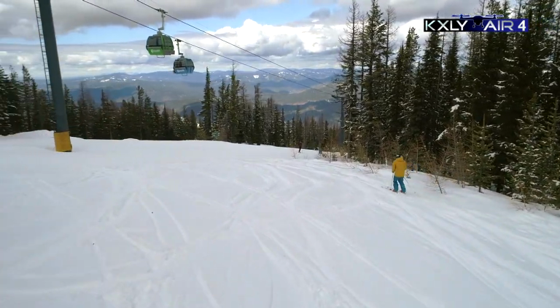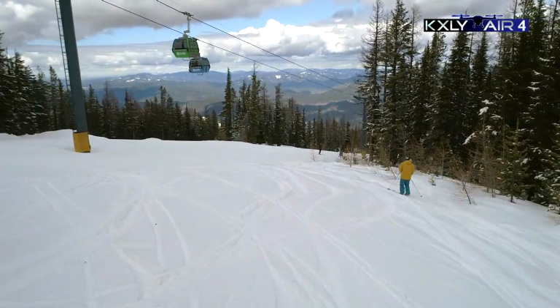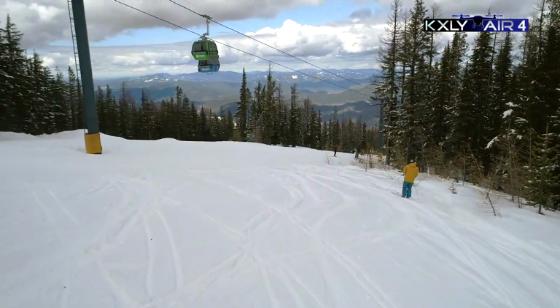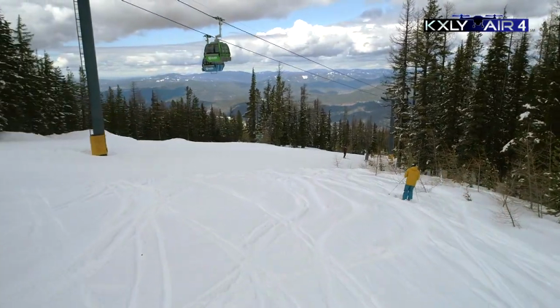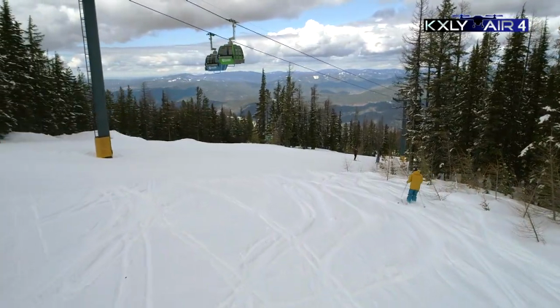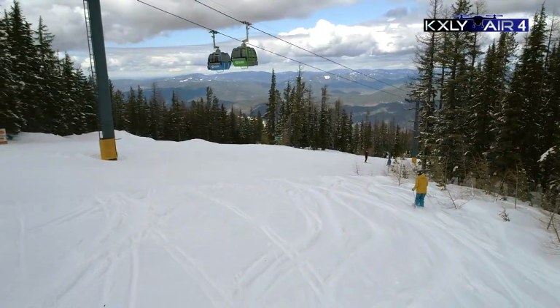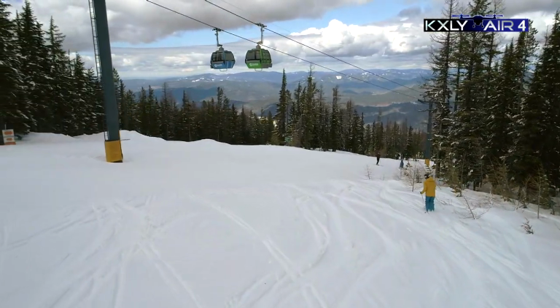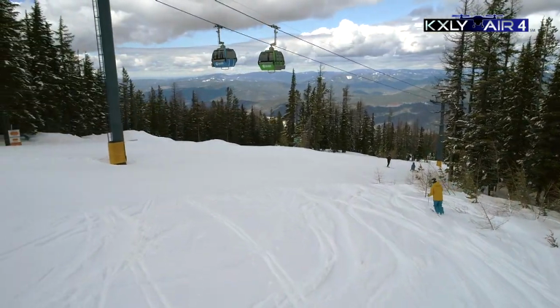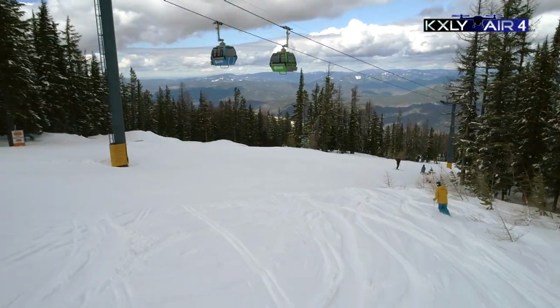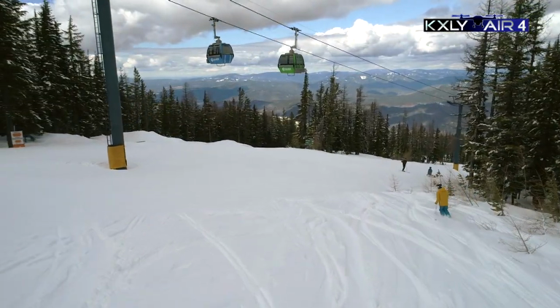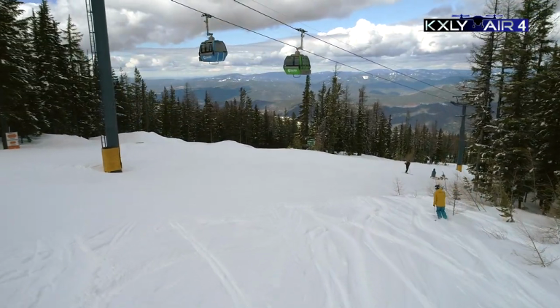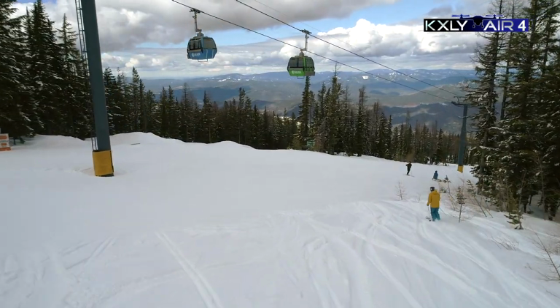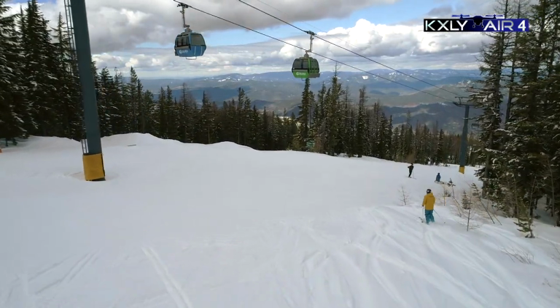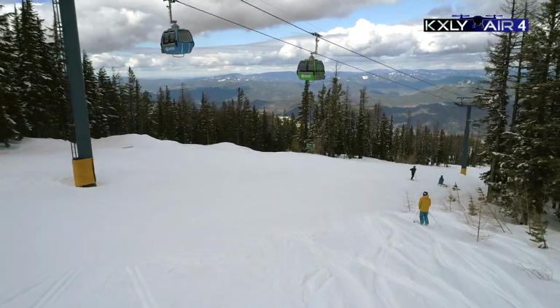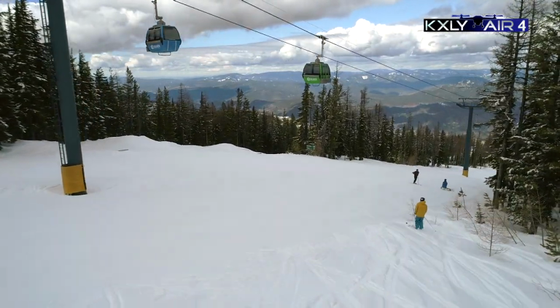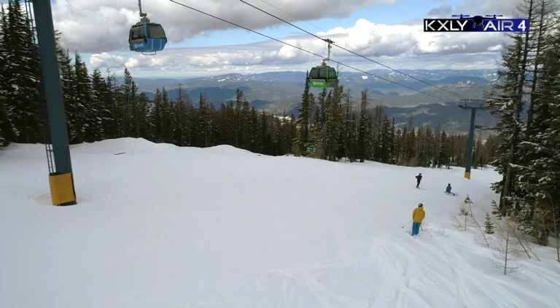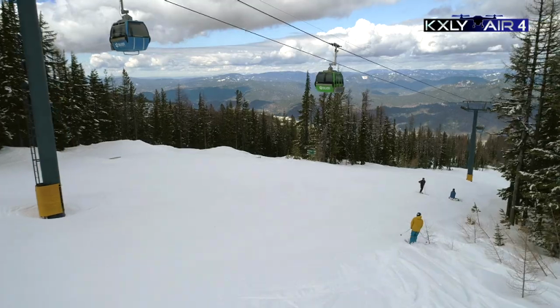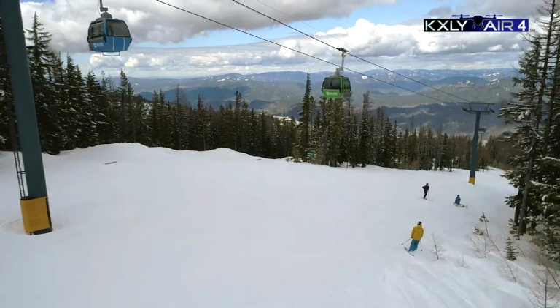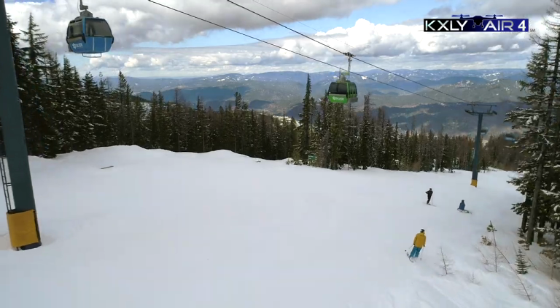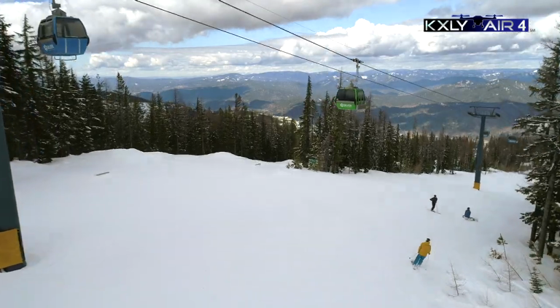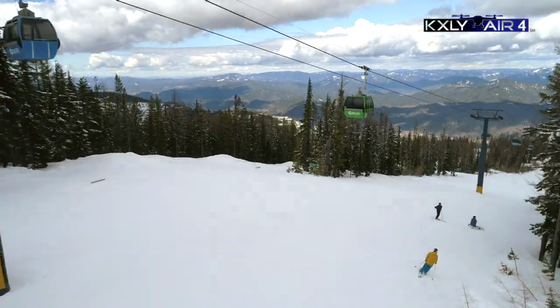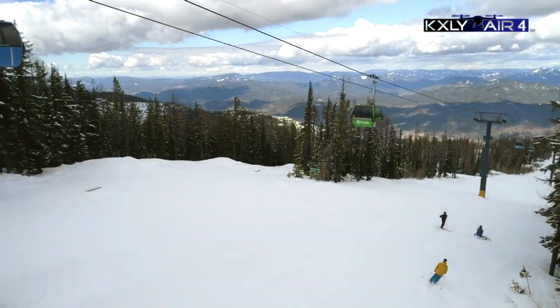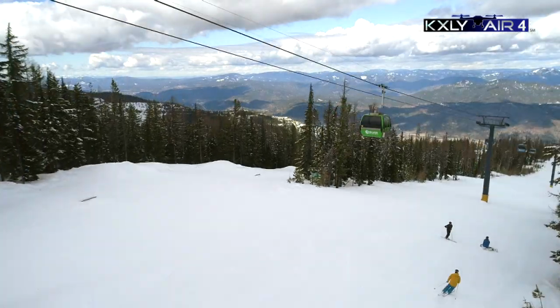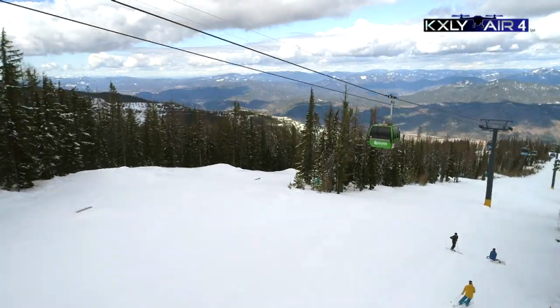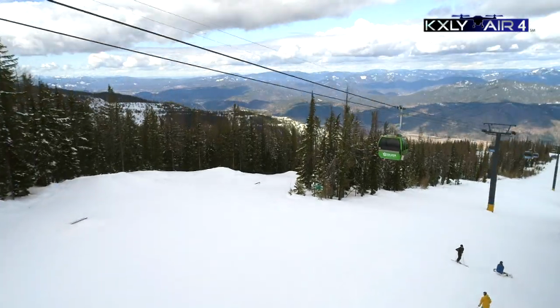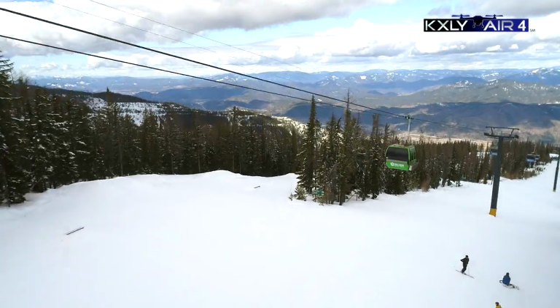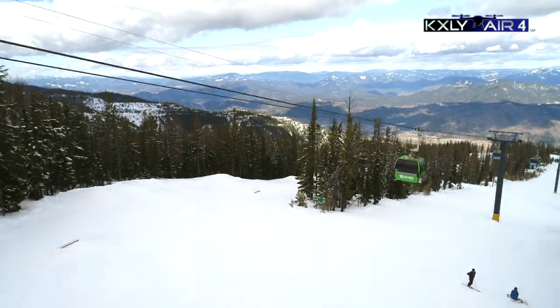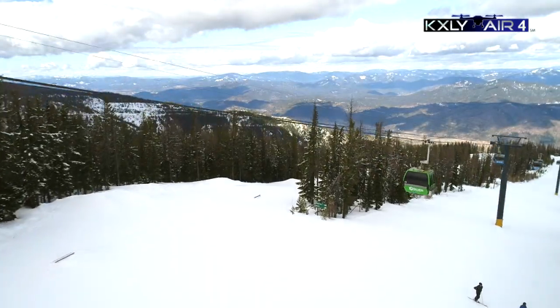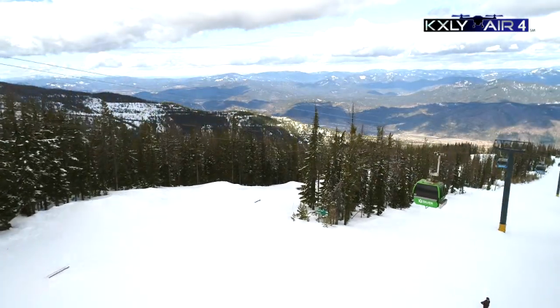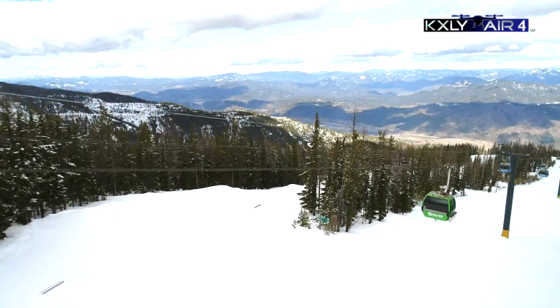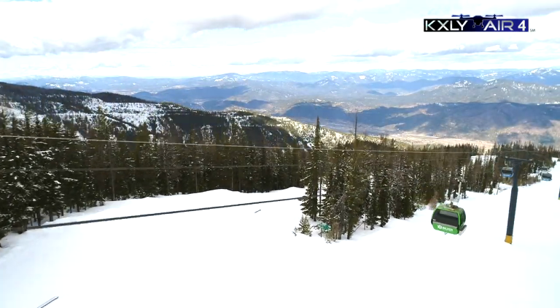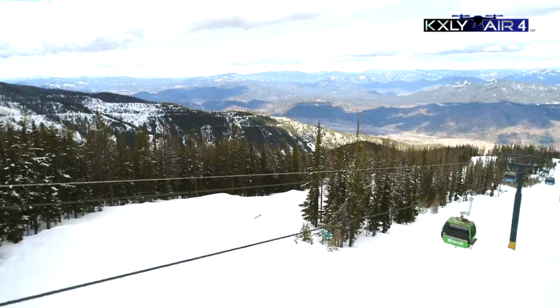Silver Mountain is a four-season resort. We've got a ski area and Tubing Hill we run all winter long and we'll run well into the spring.